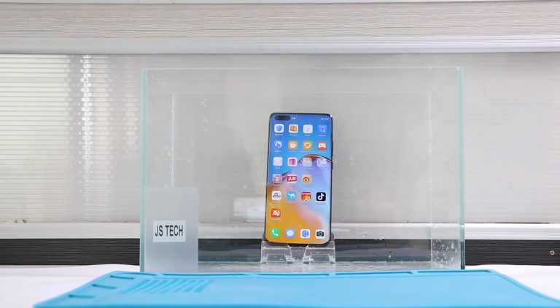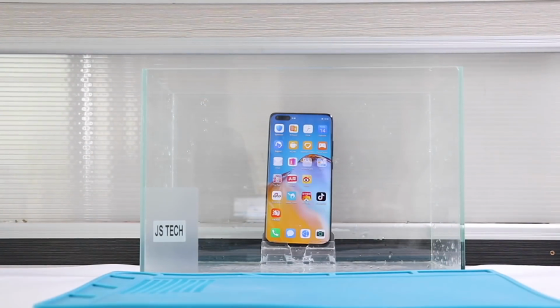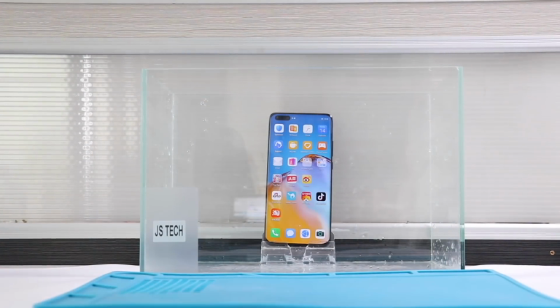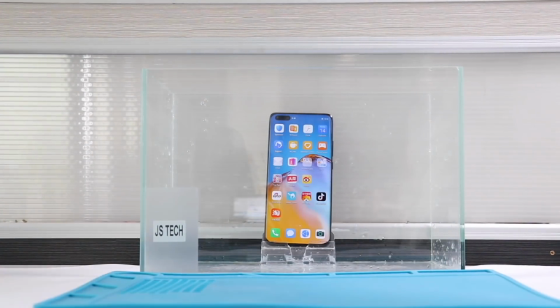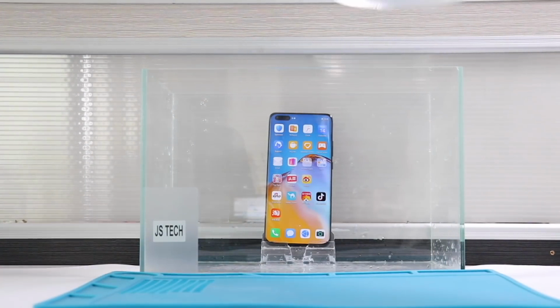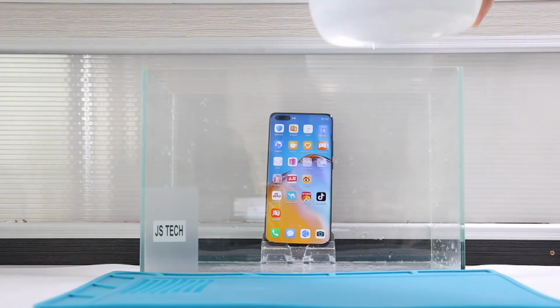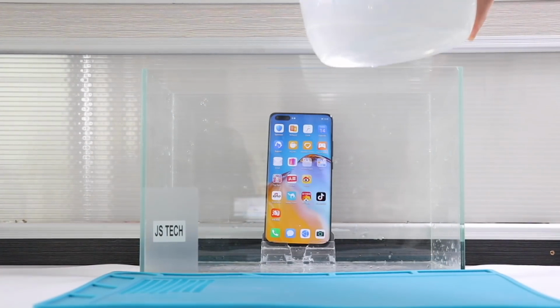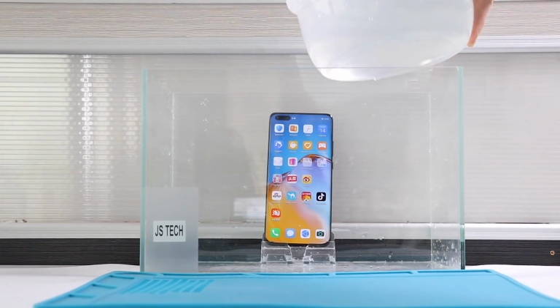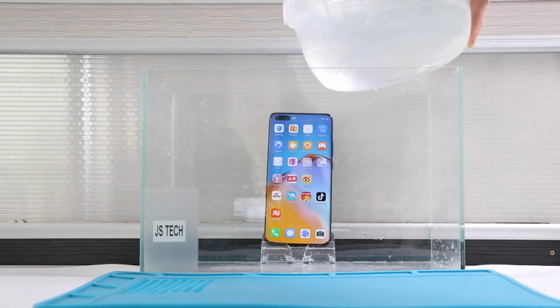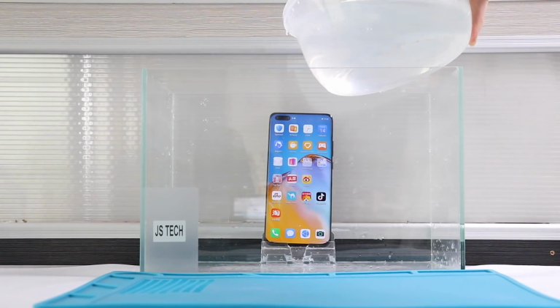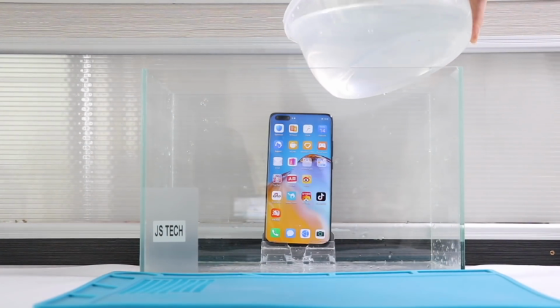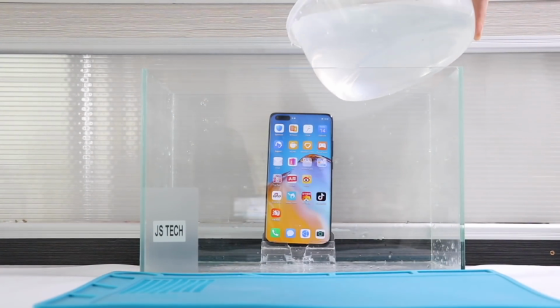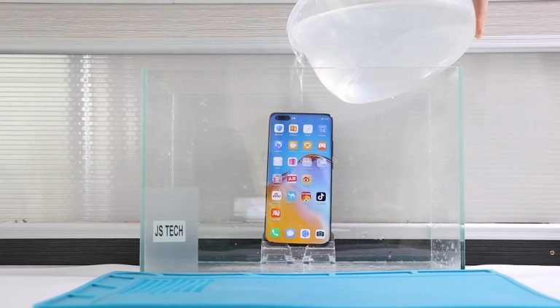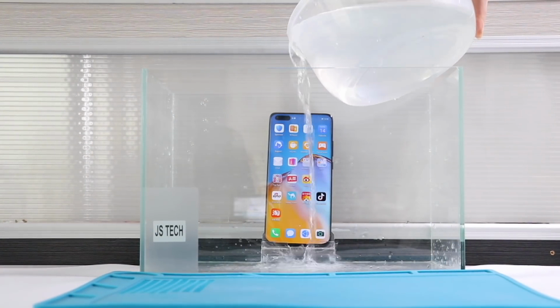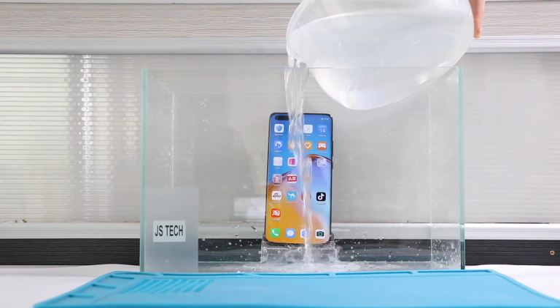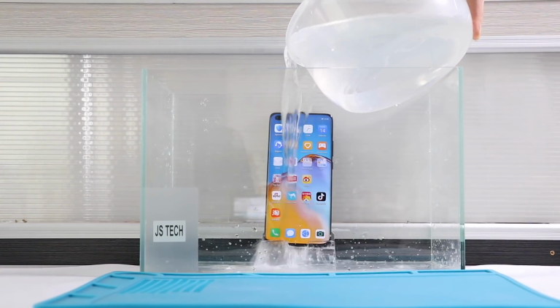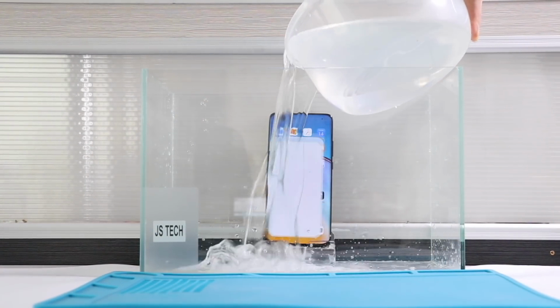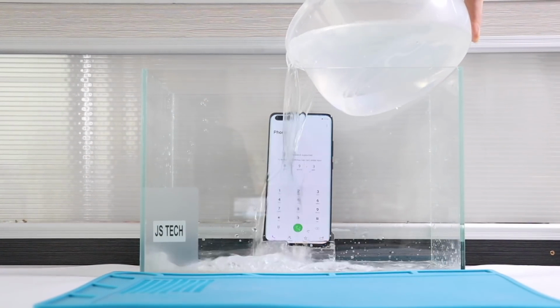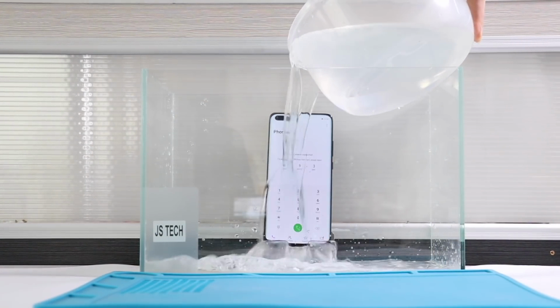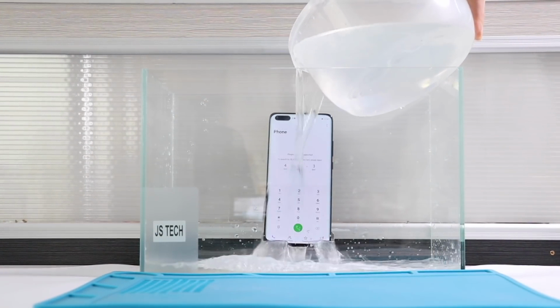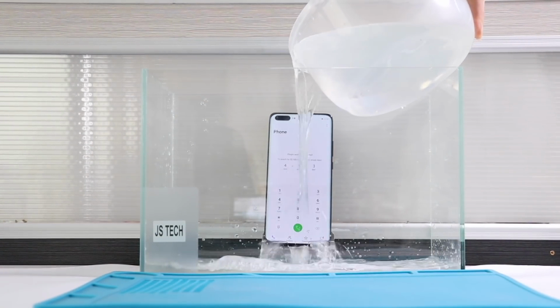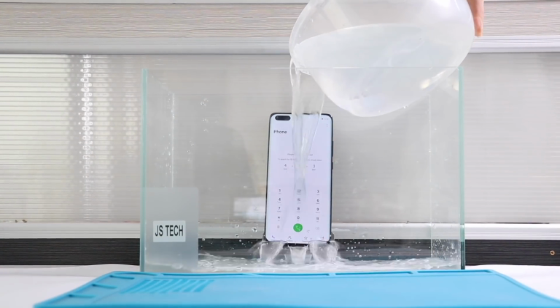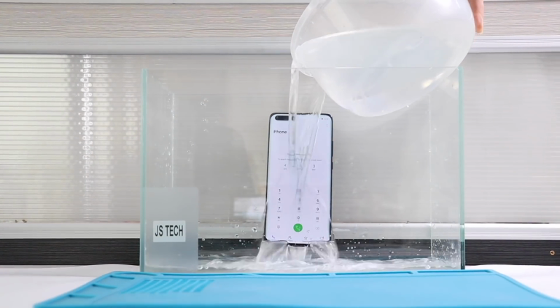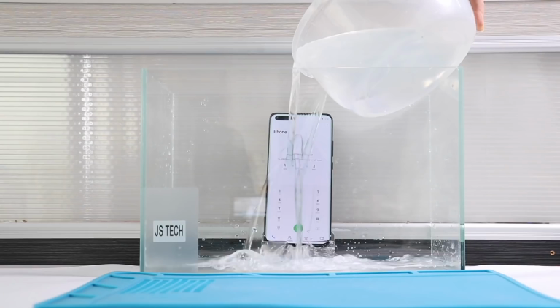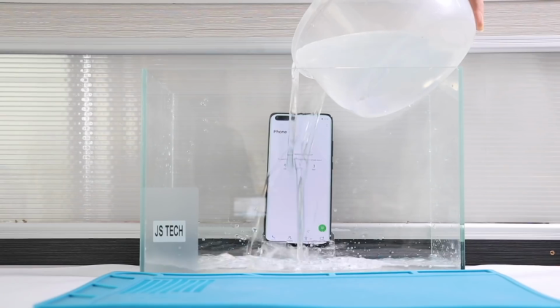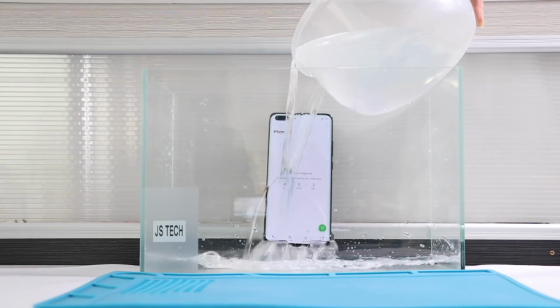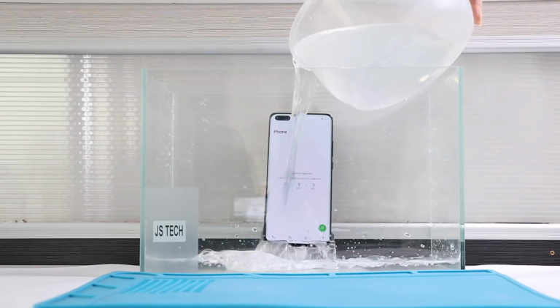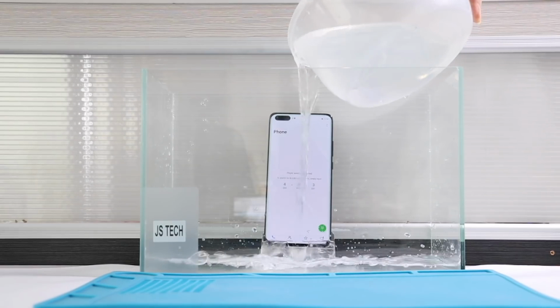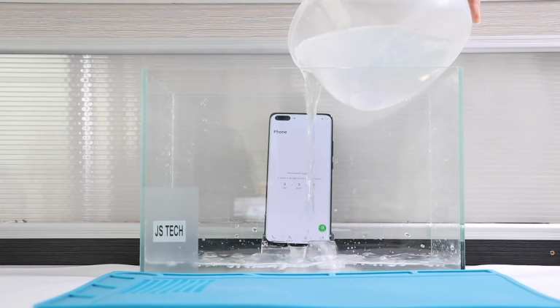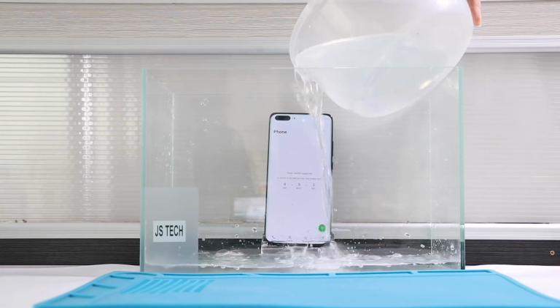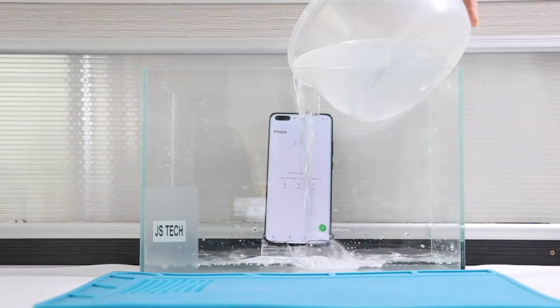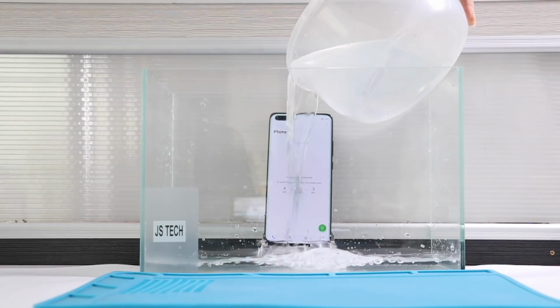Let's dip the phone into the small tank and leave it for 5 minutes to verify the waterproof level.